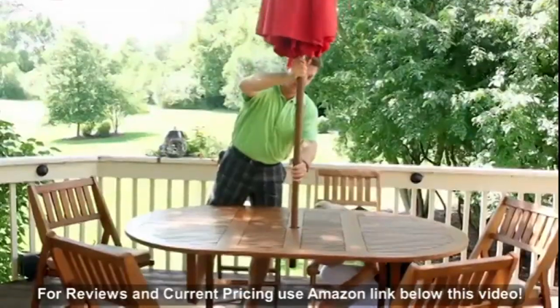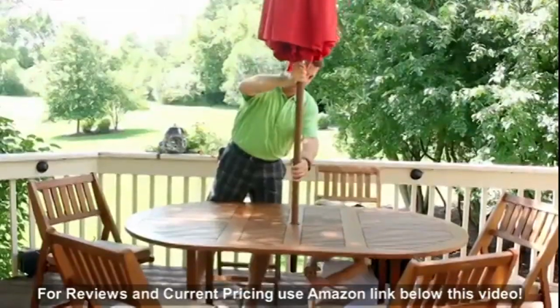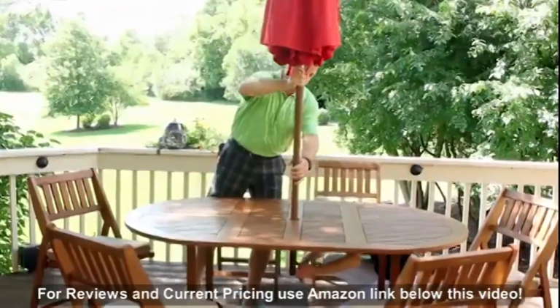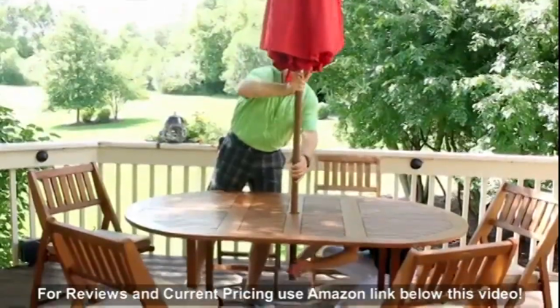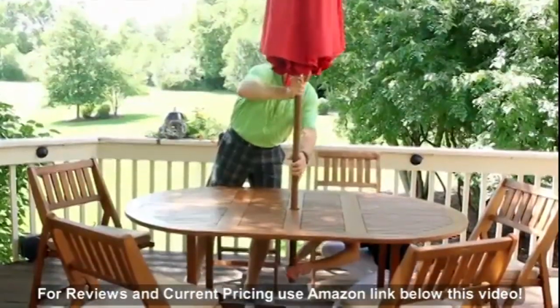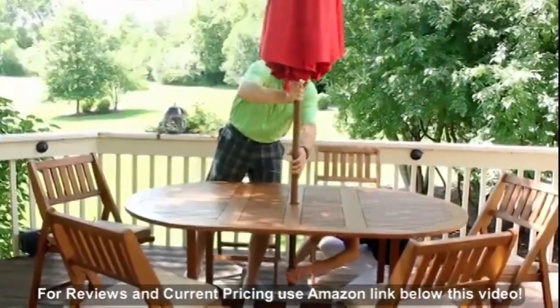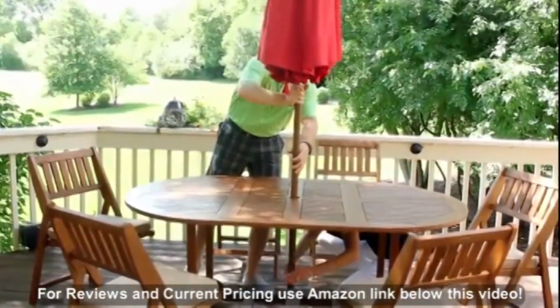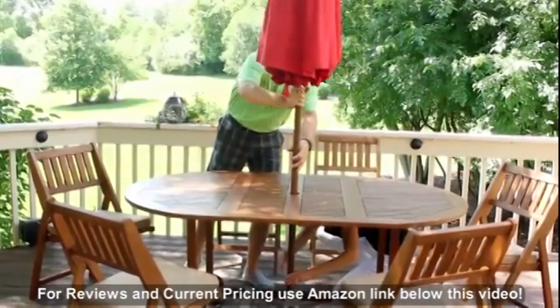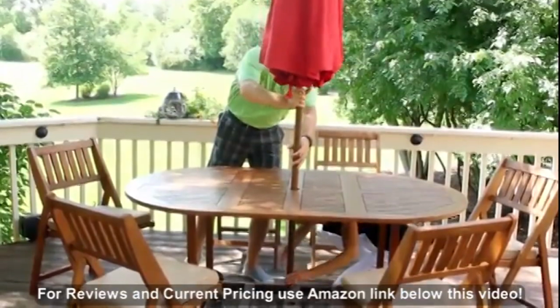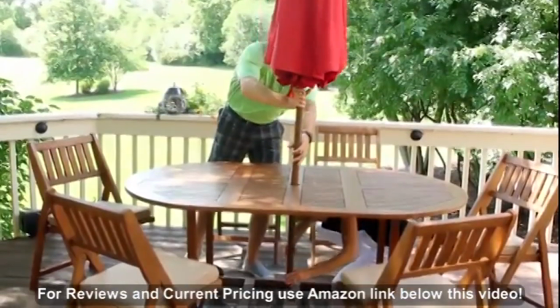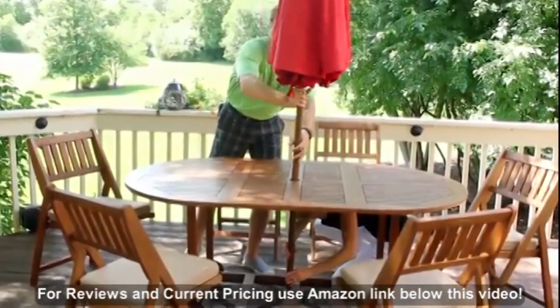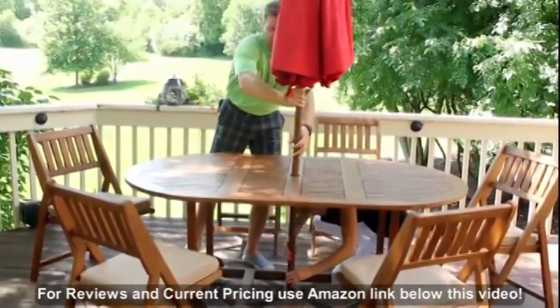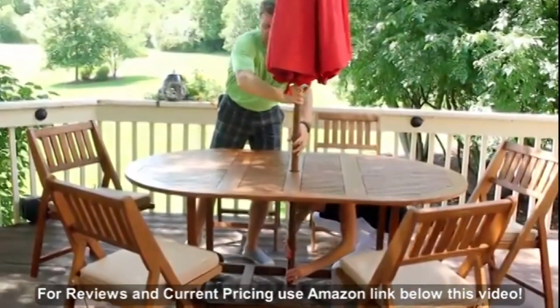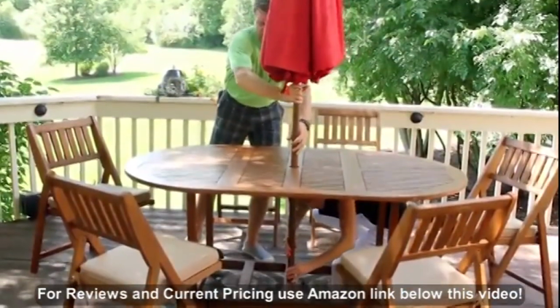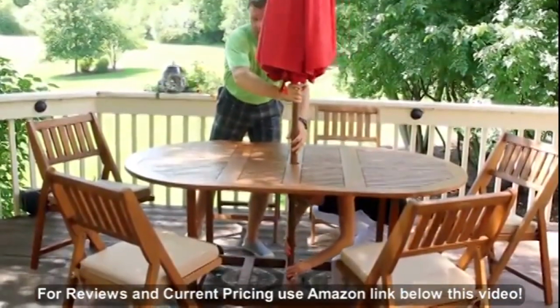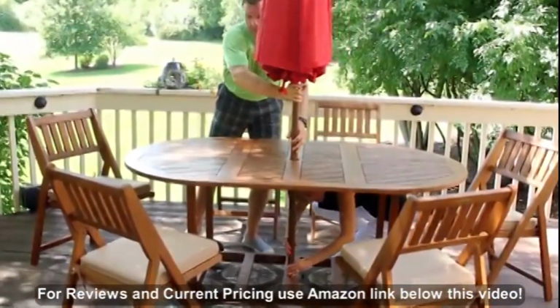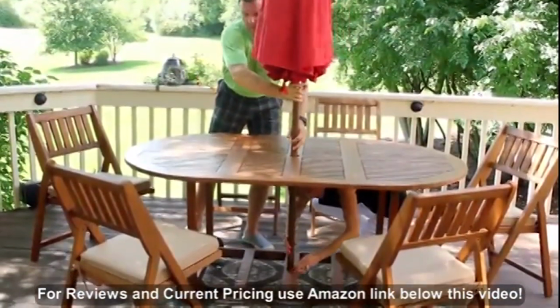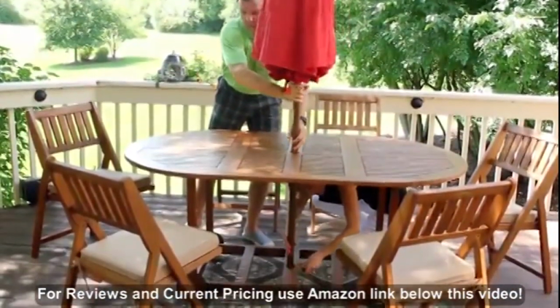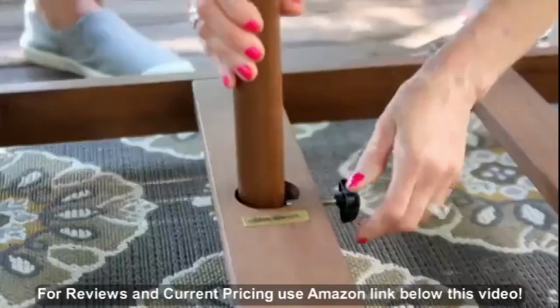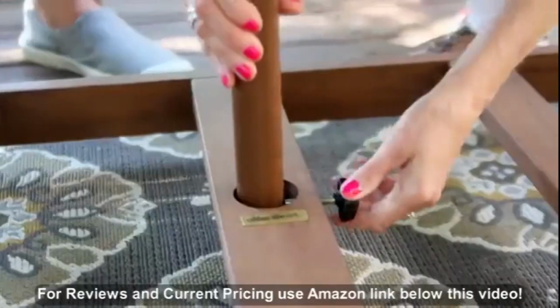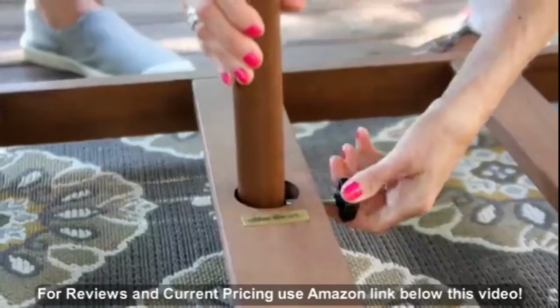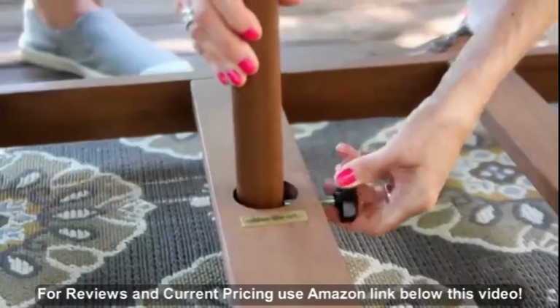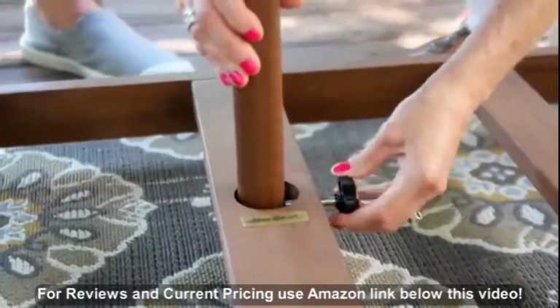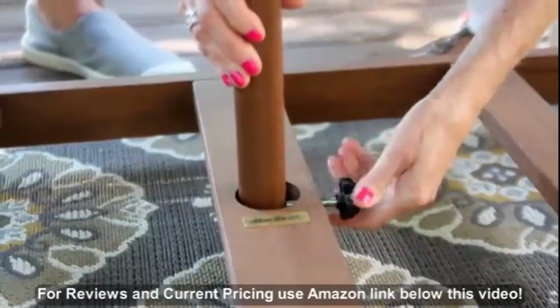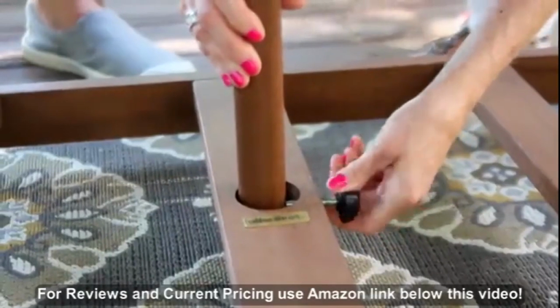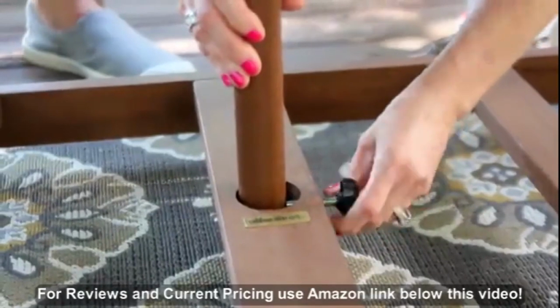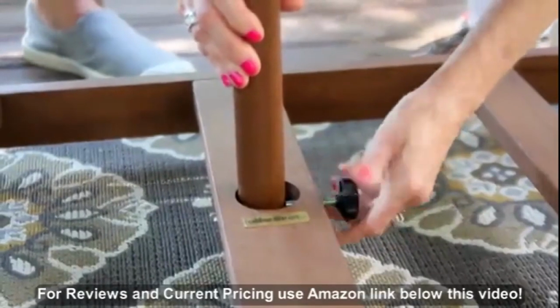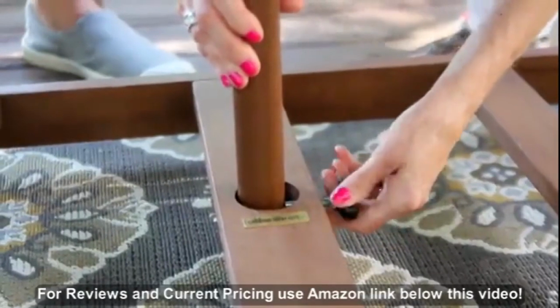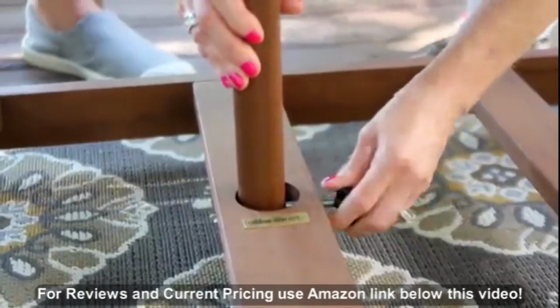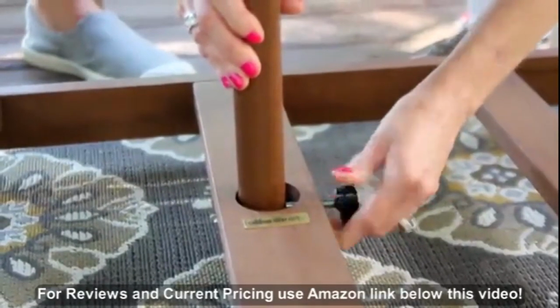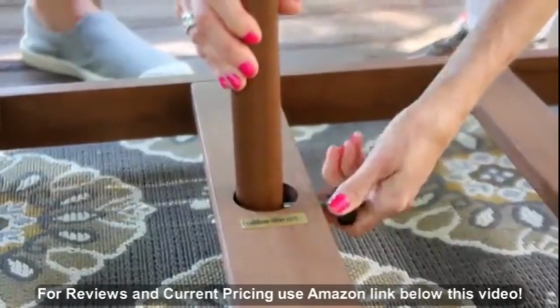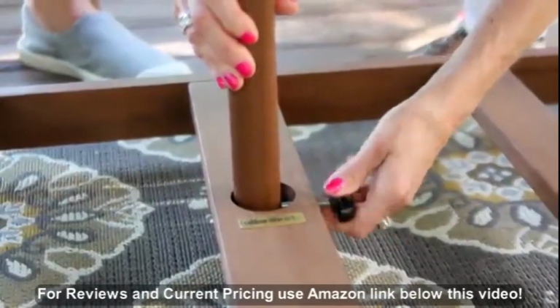There's no need for an umbrella base since we've designed our table with a unique clamp to keep your umbrella secure.